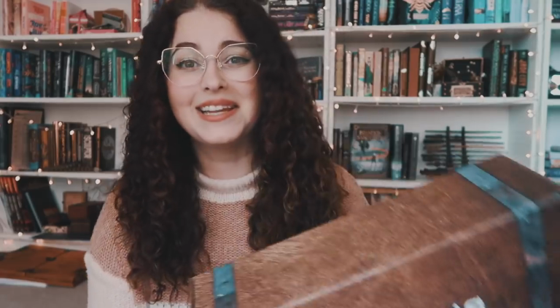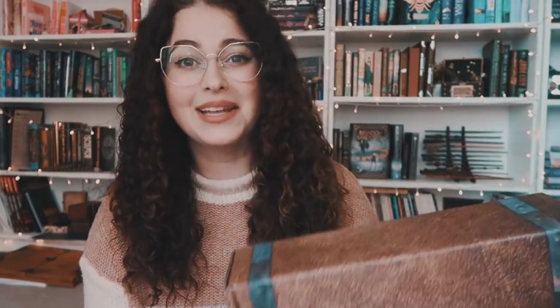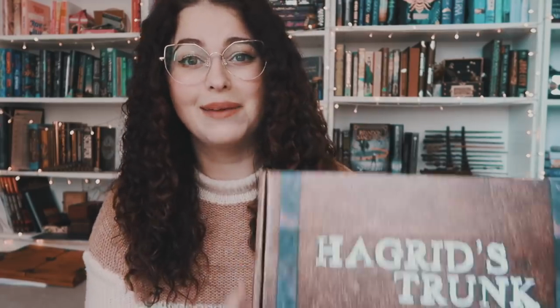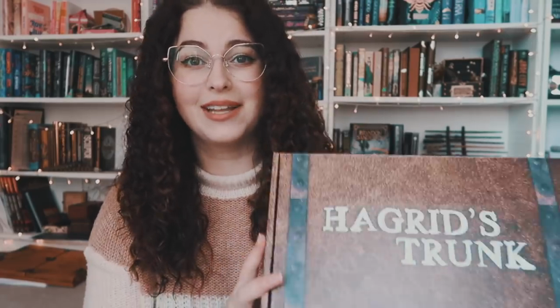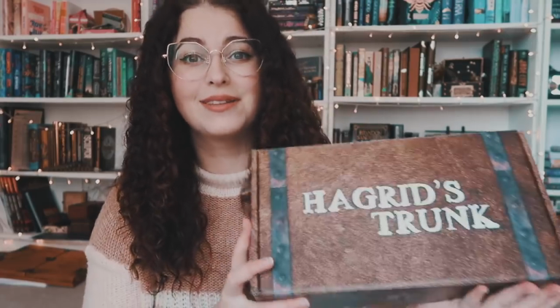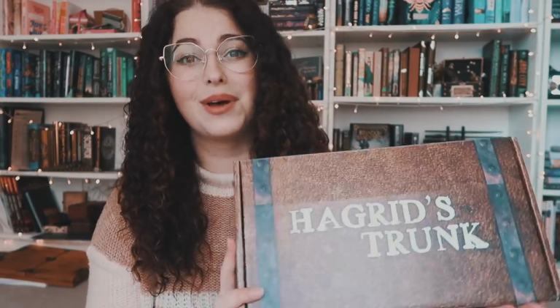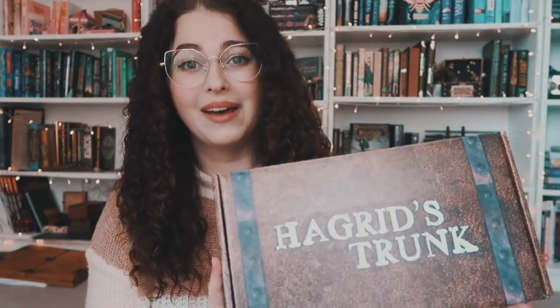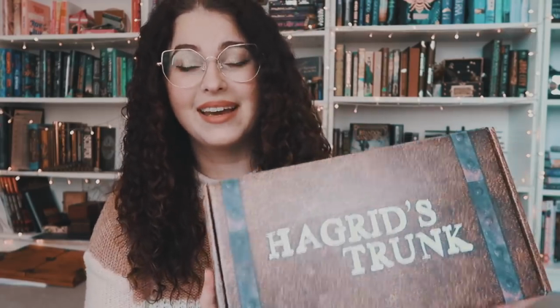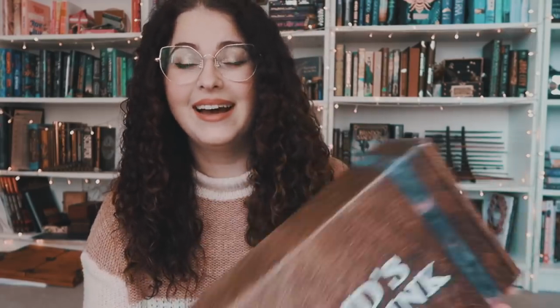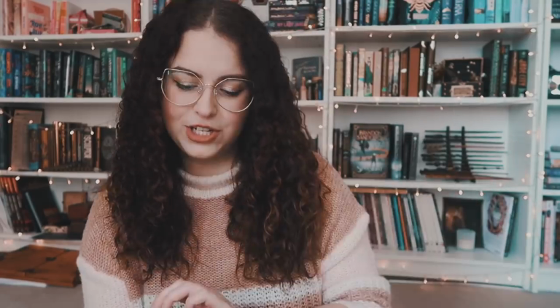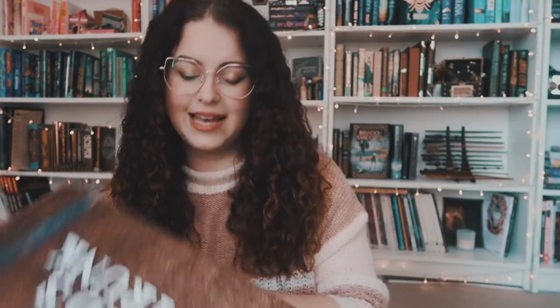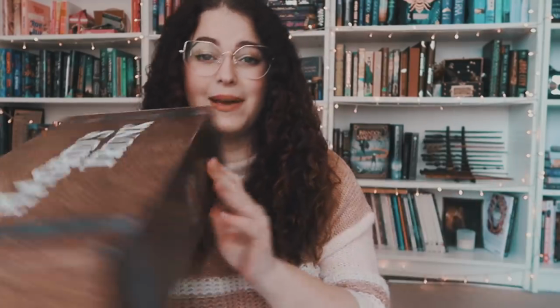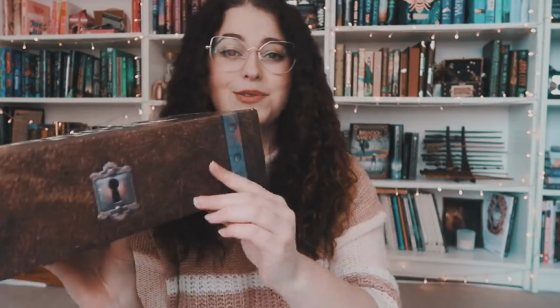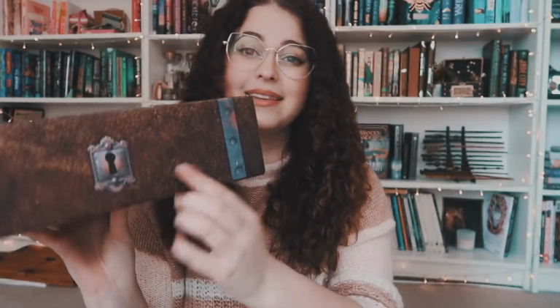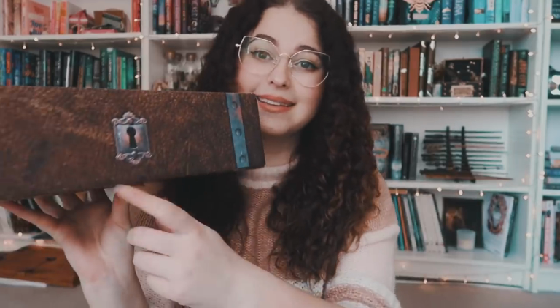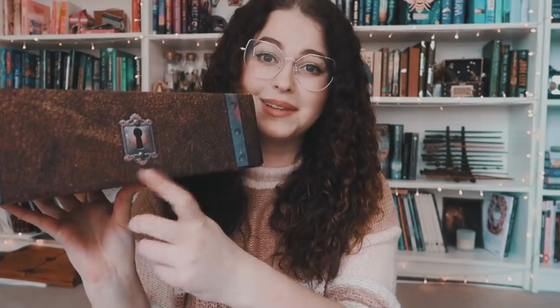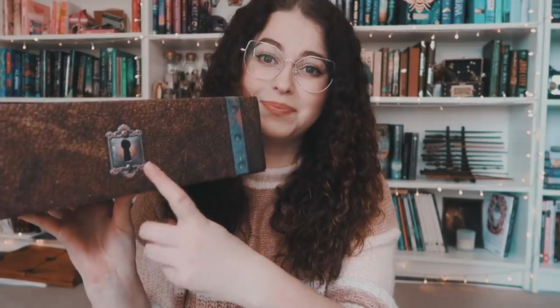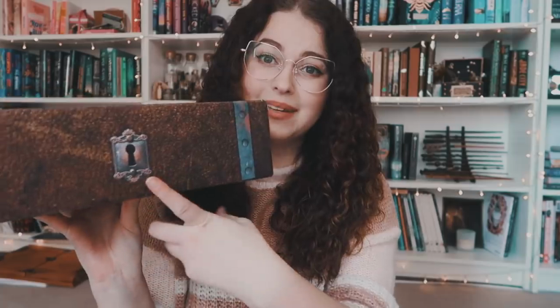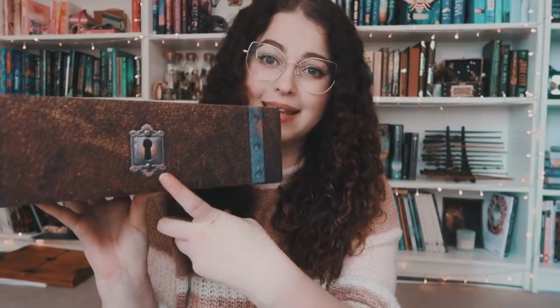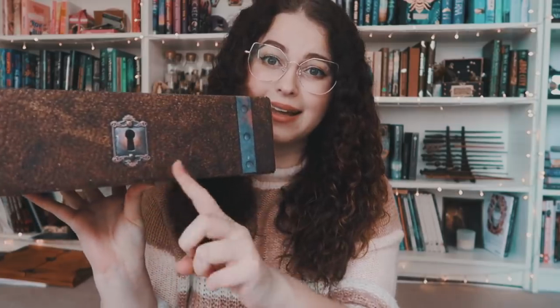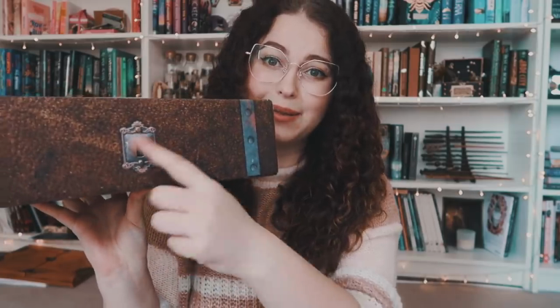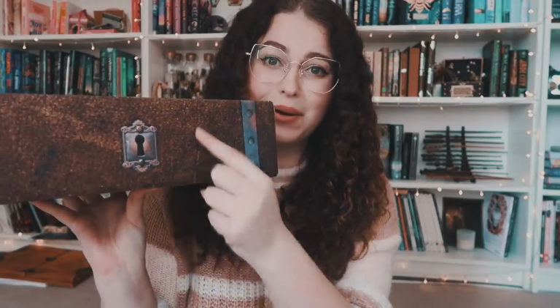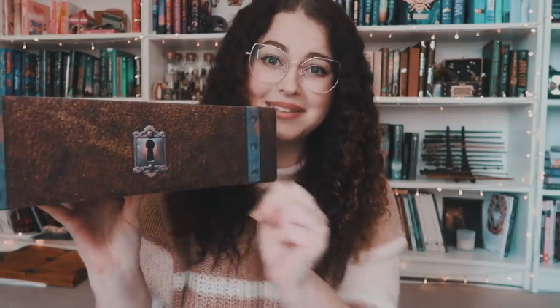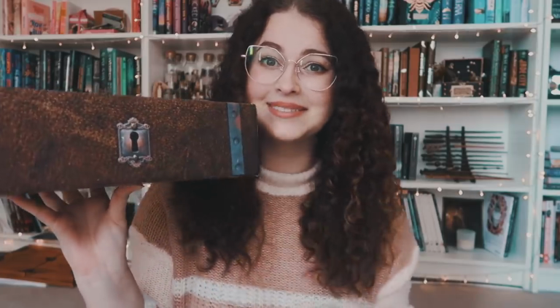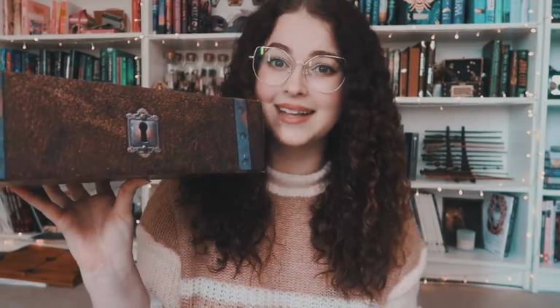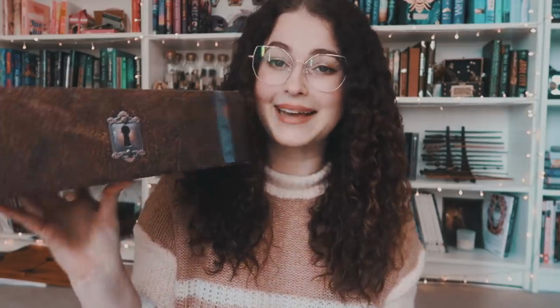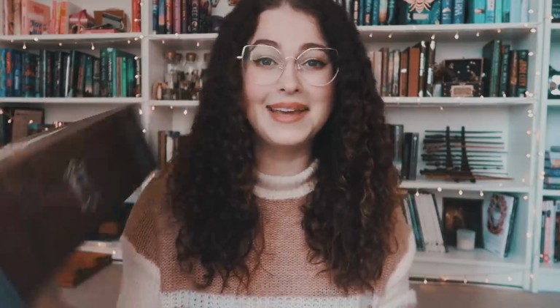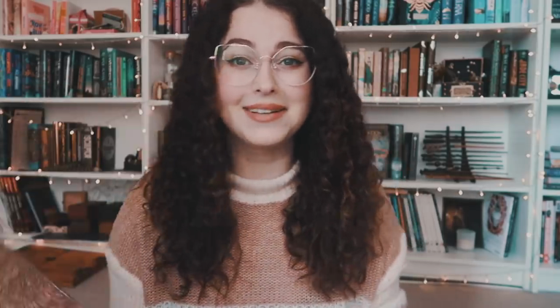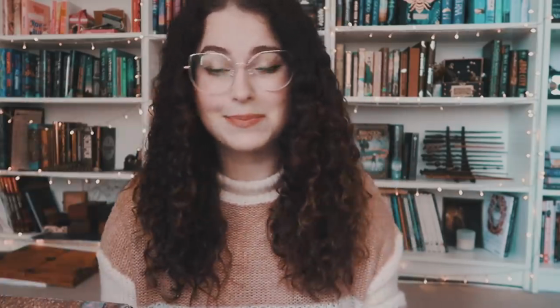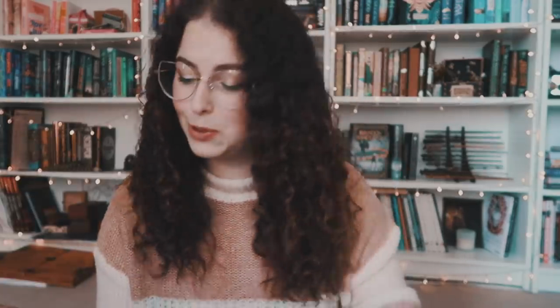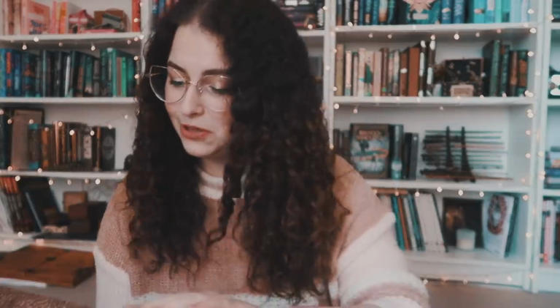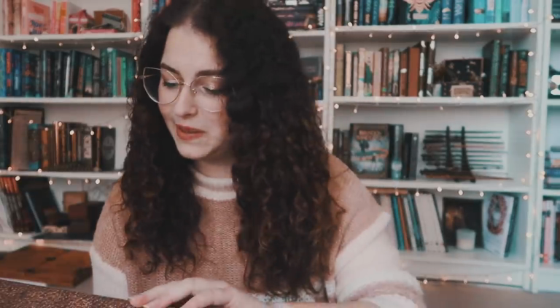I'm pretty excited to open this. It literally came today, and it's so heavy, which excites me. I also like the little lock icon here — it's pretty fun.